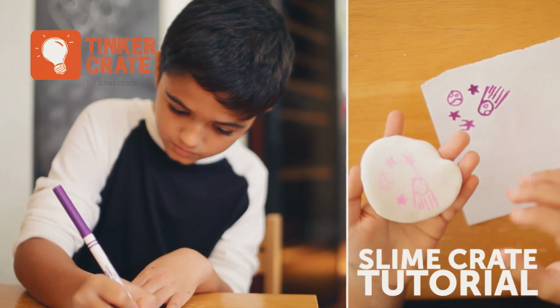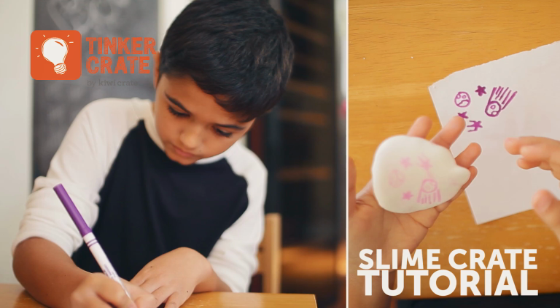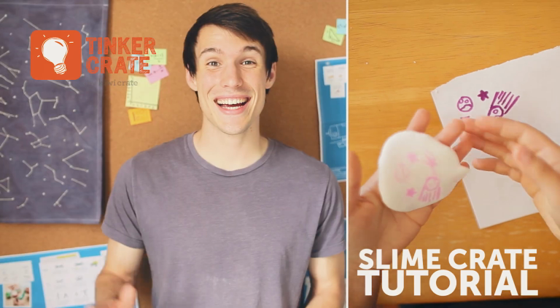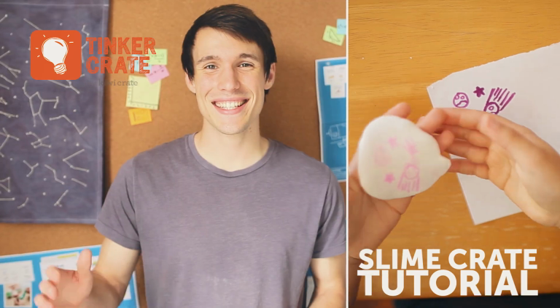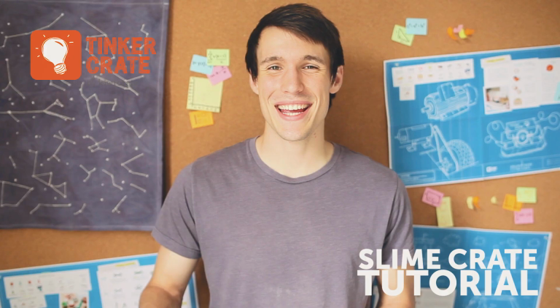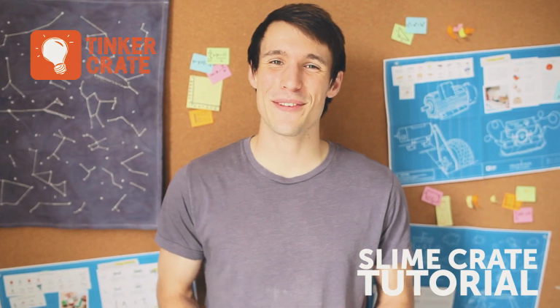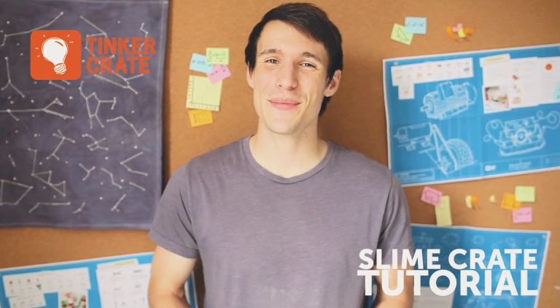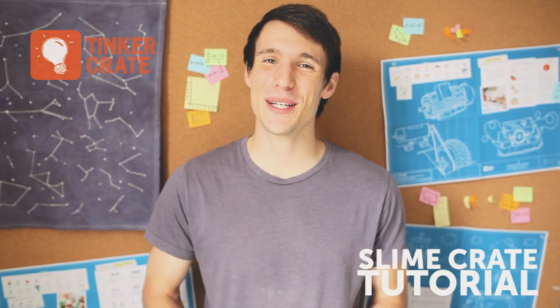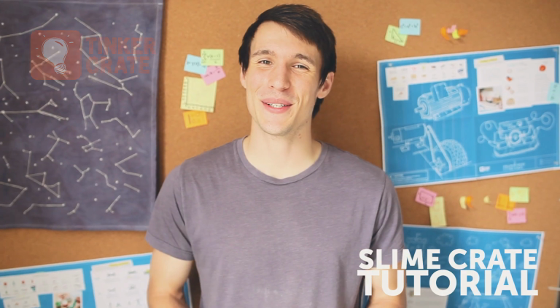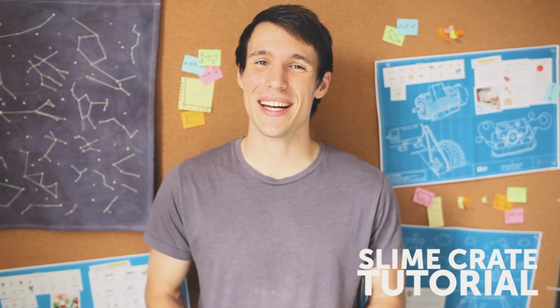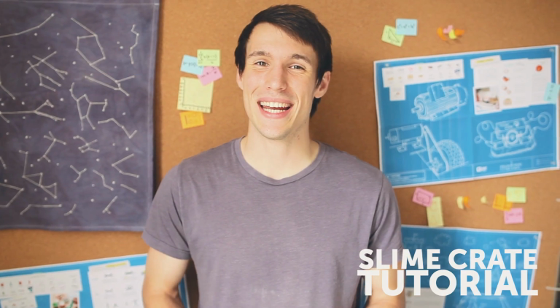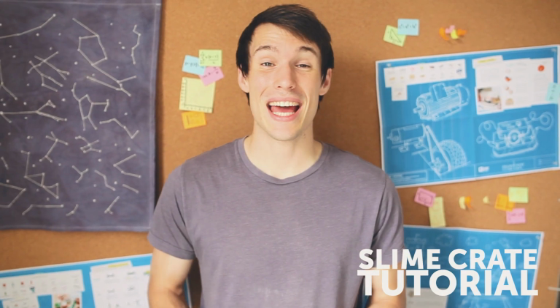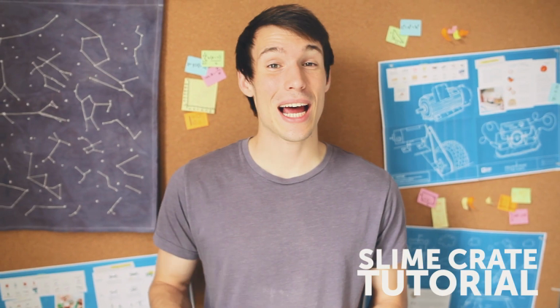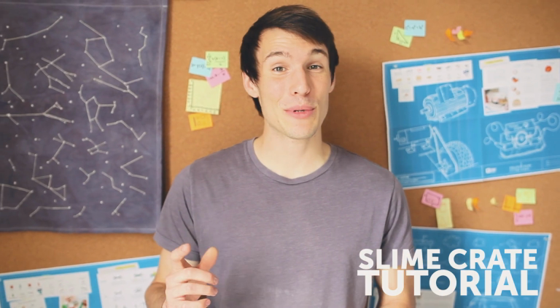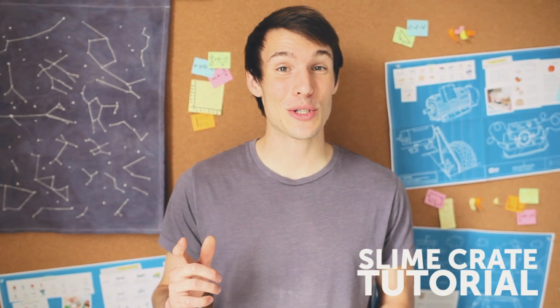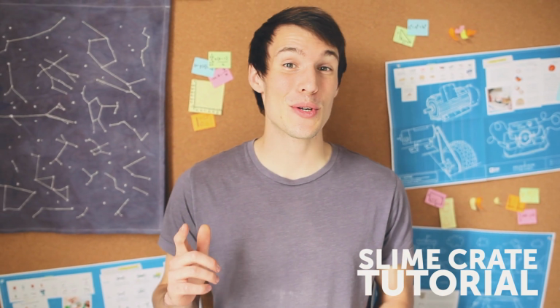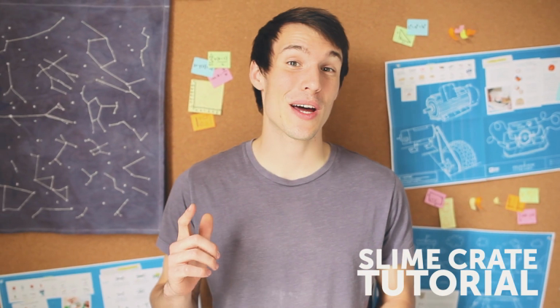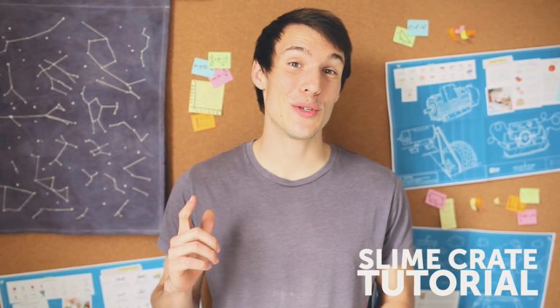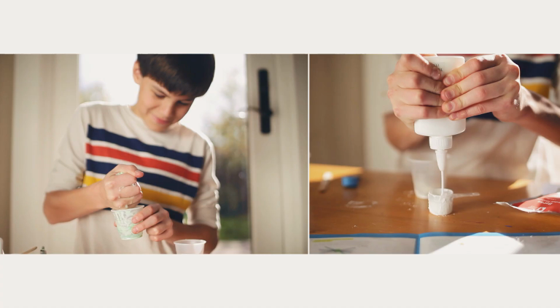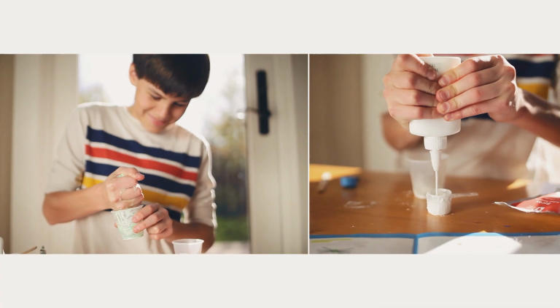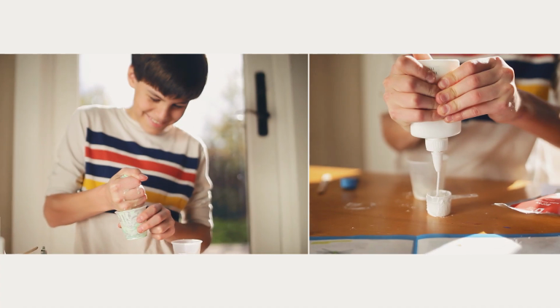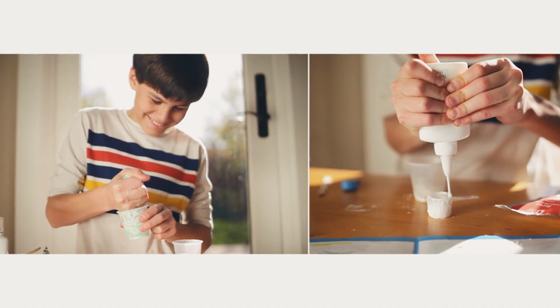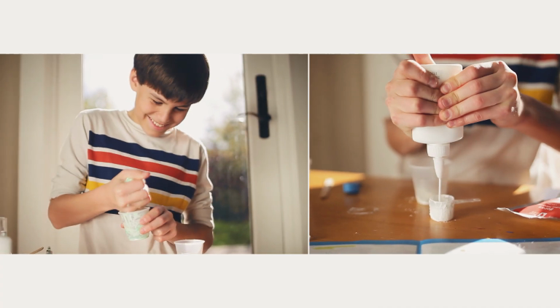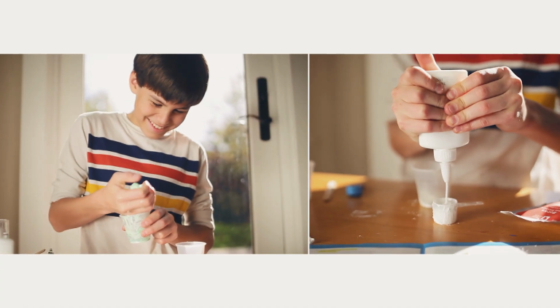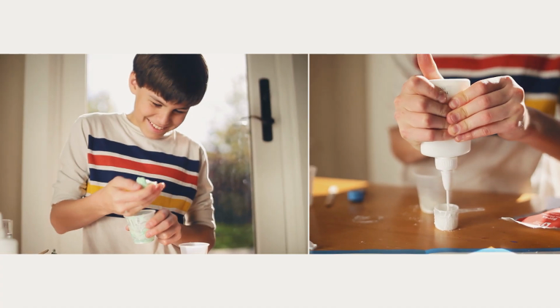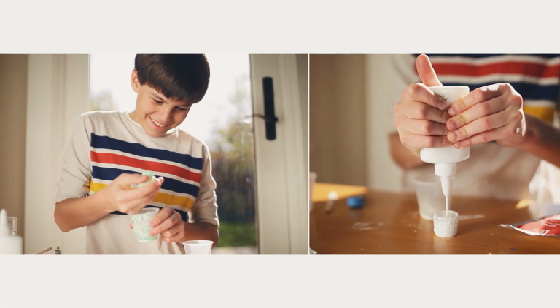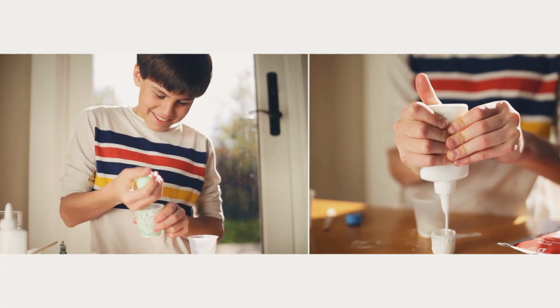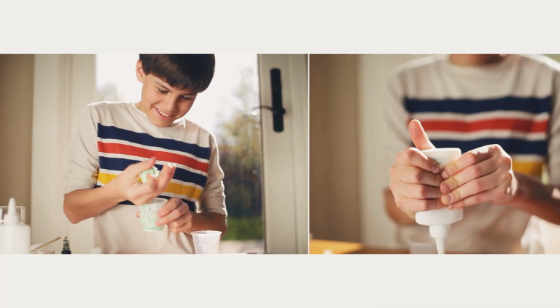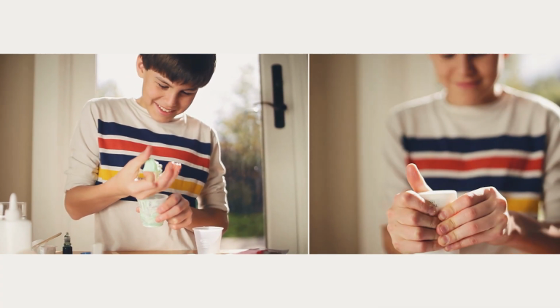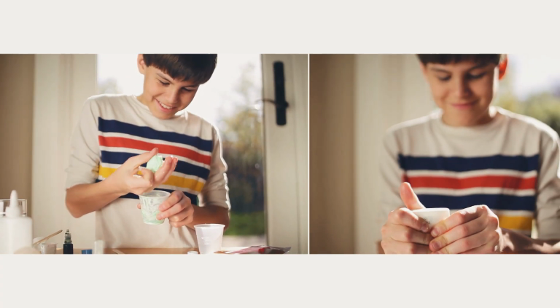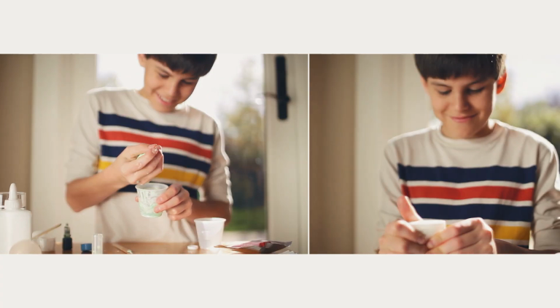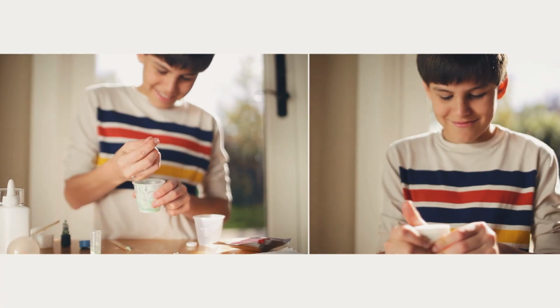Hey guys, Andy from Tinkercrate and I'm going to show you how to use your slime kit to do a bunch of awesome experiments.